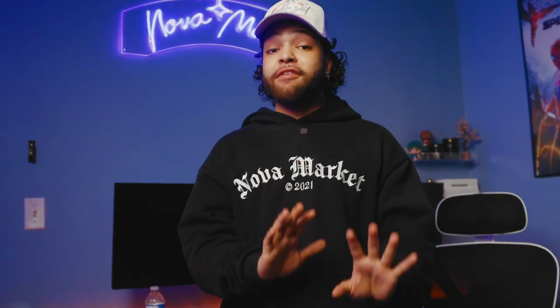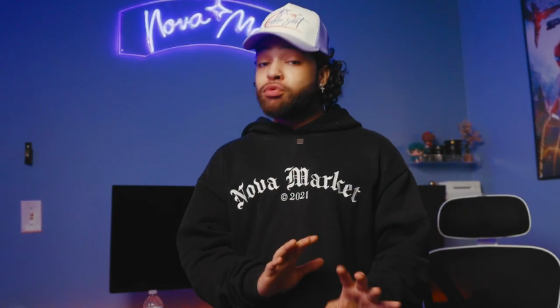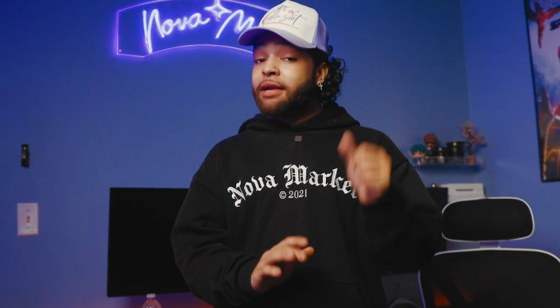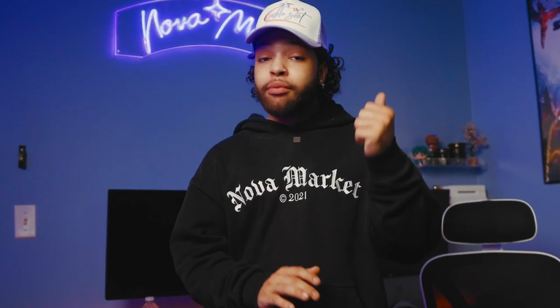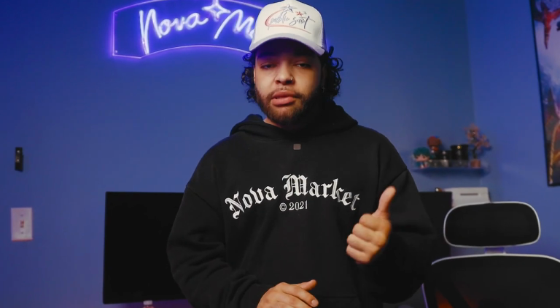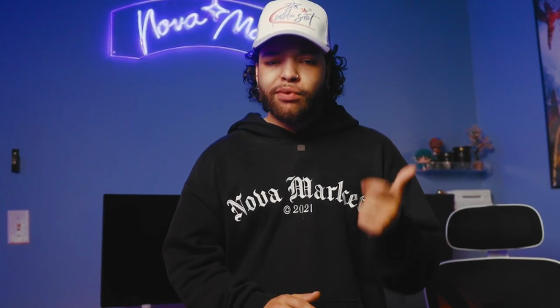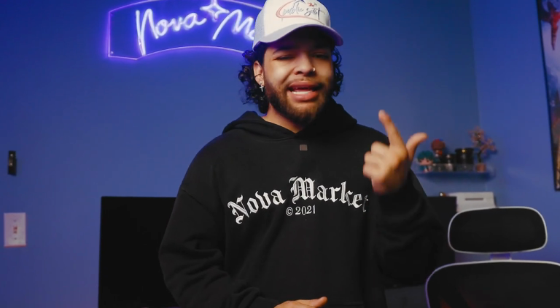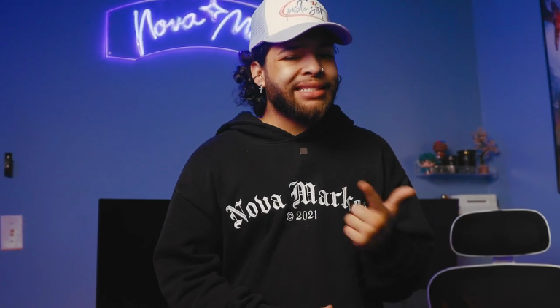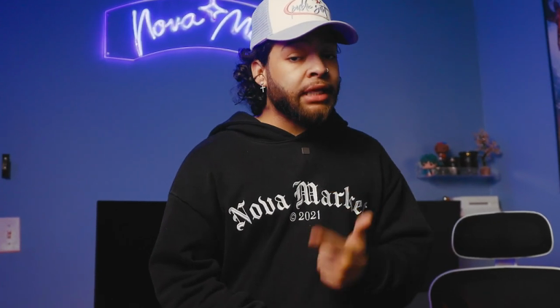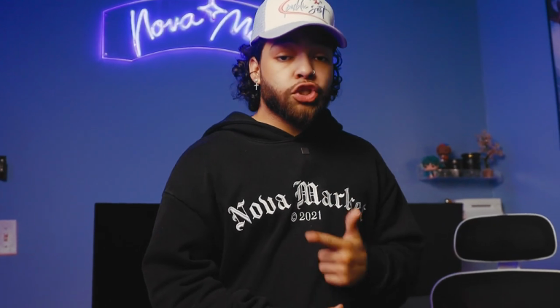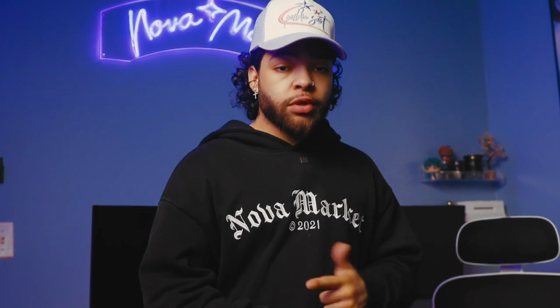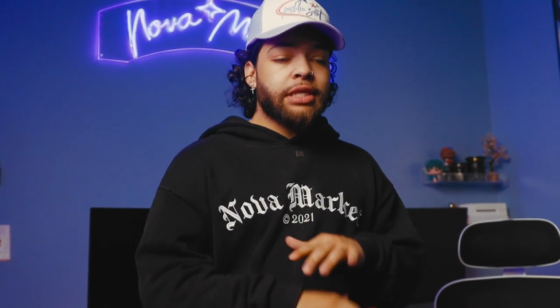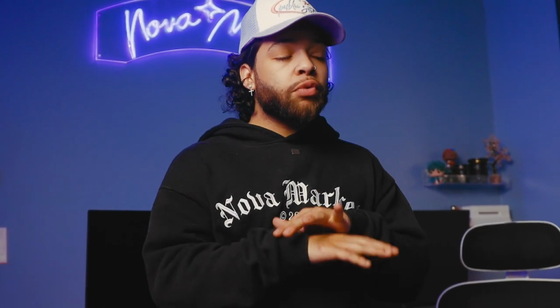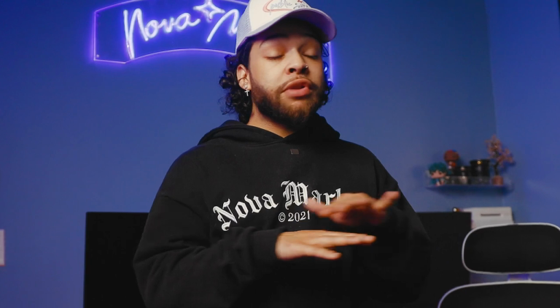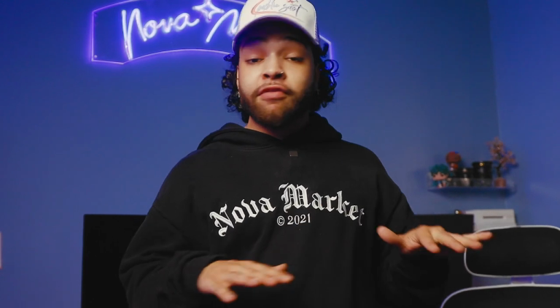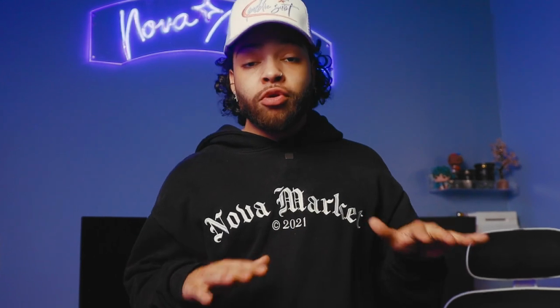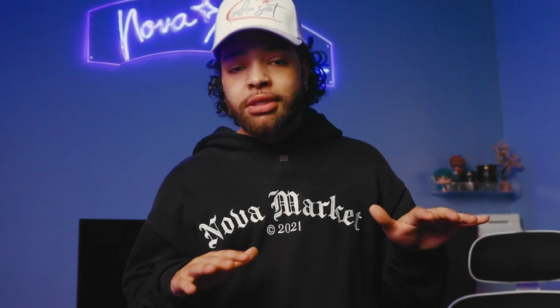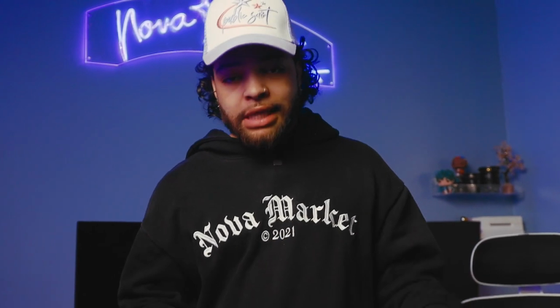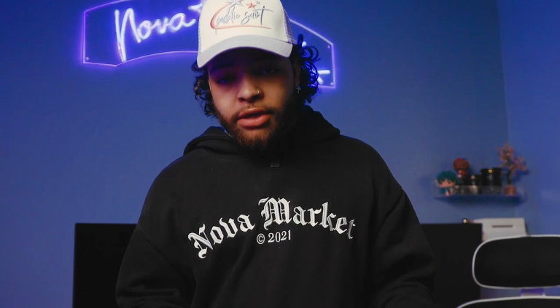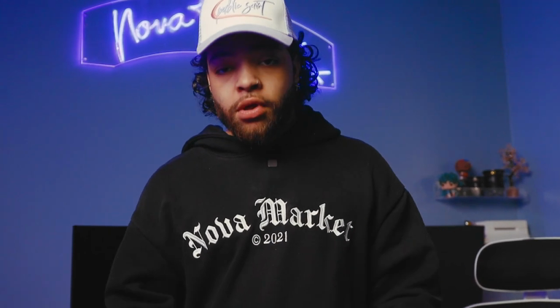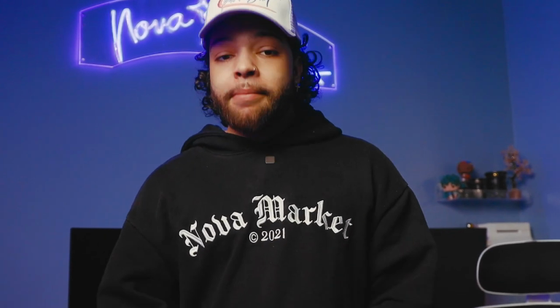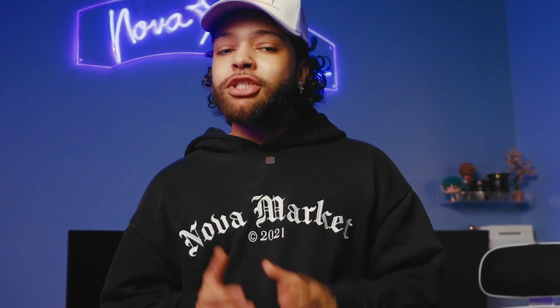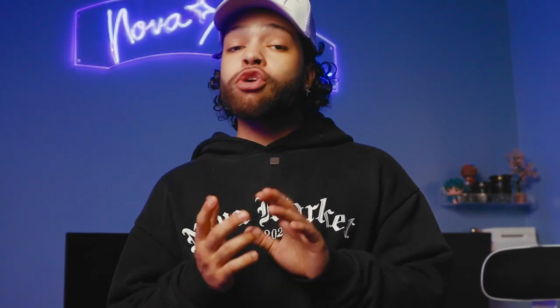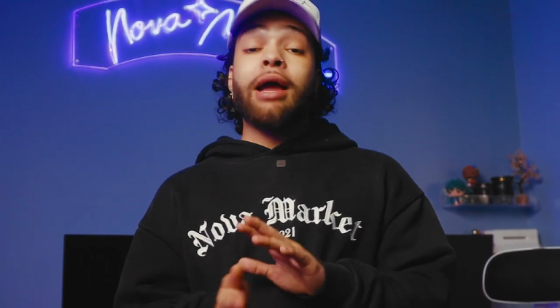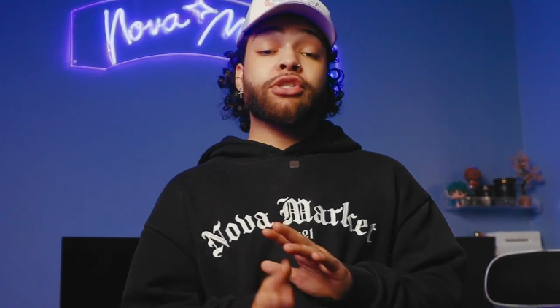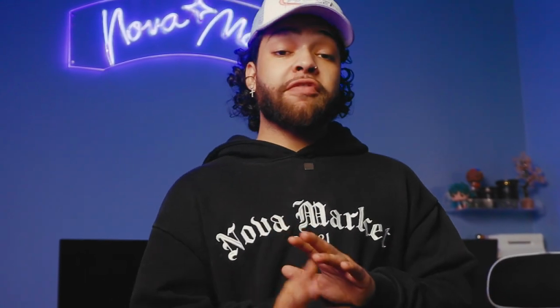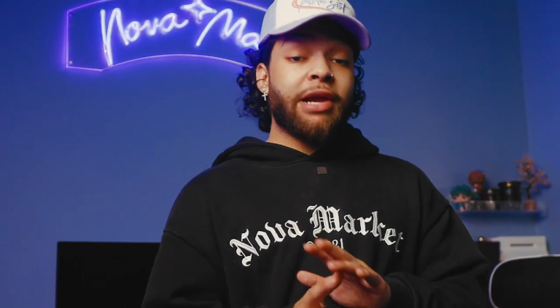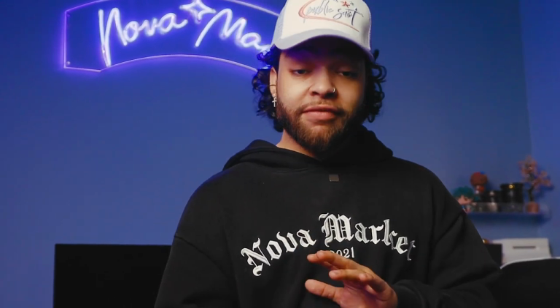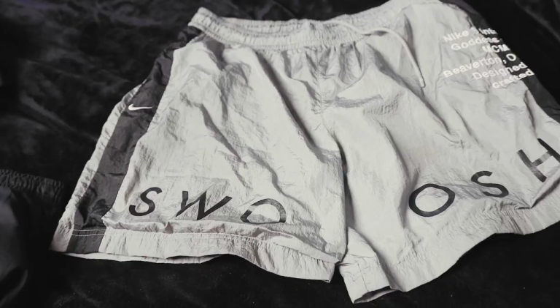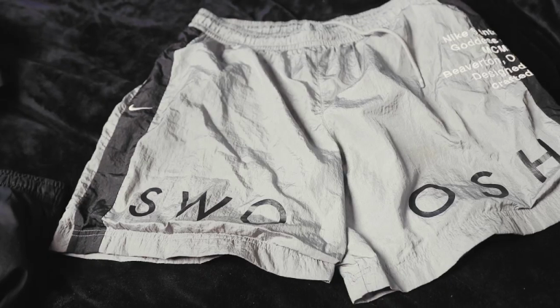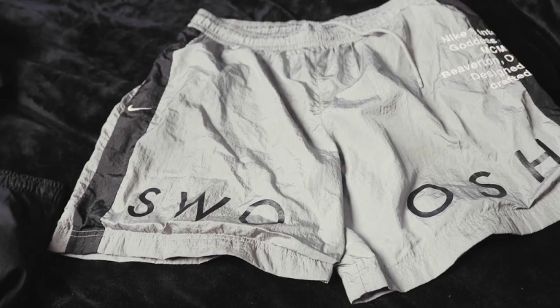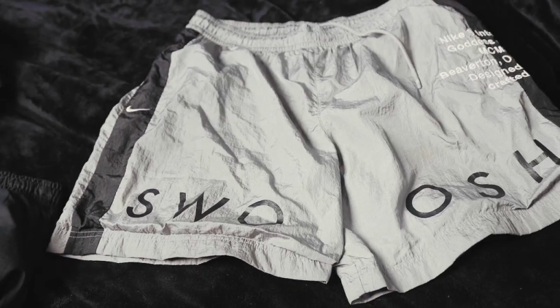But if you like breathable yet stylish shorts that will never go out of style, make sure to grab yourself a pair of nylon shorts.